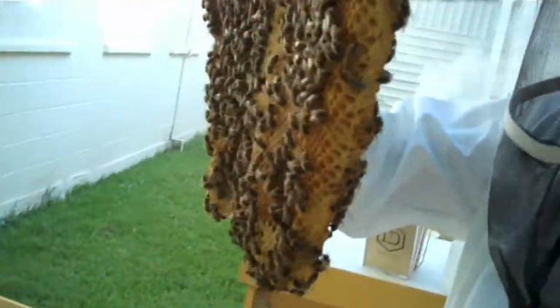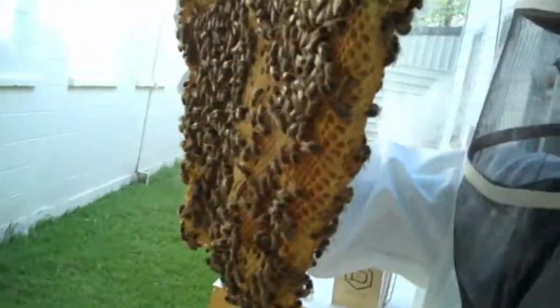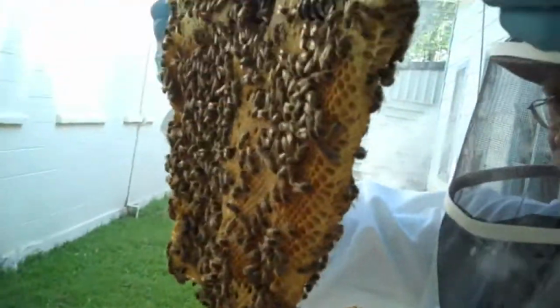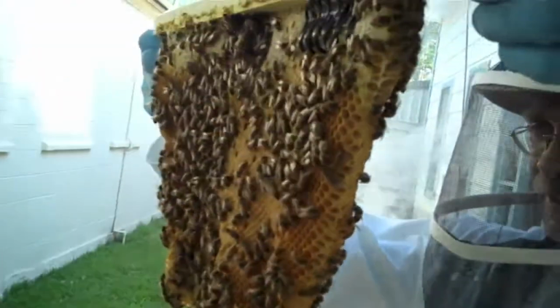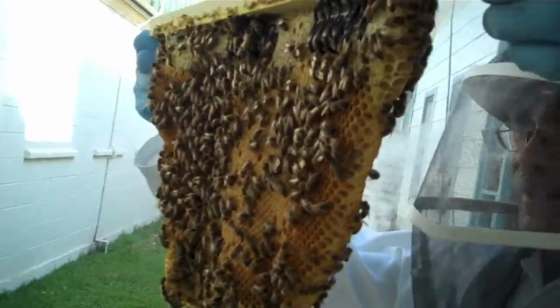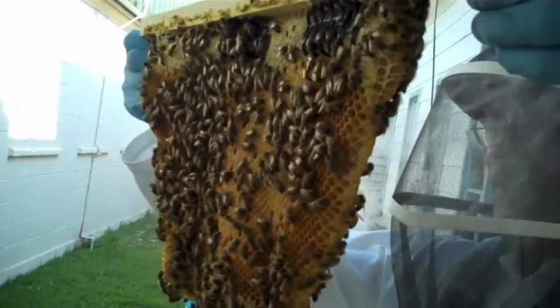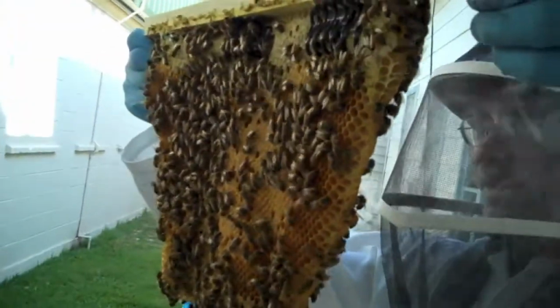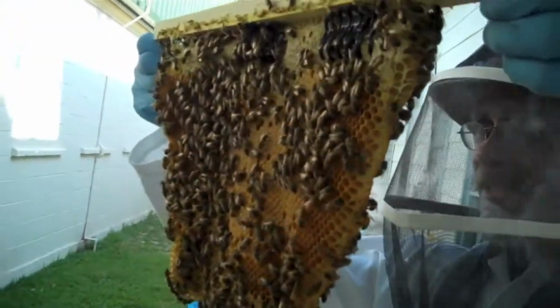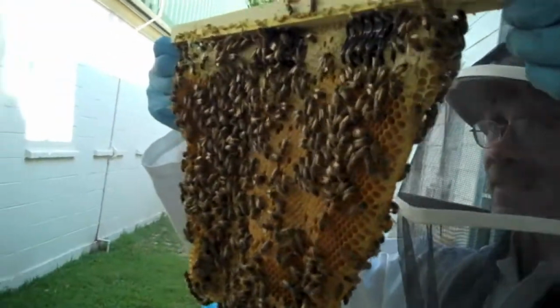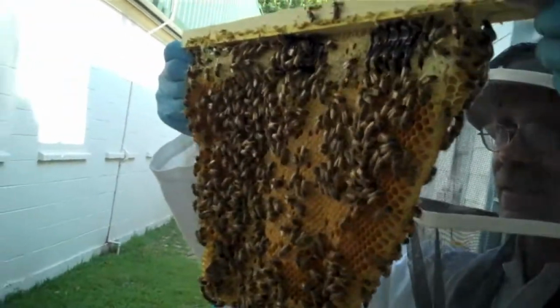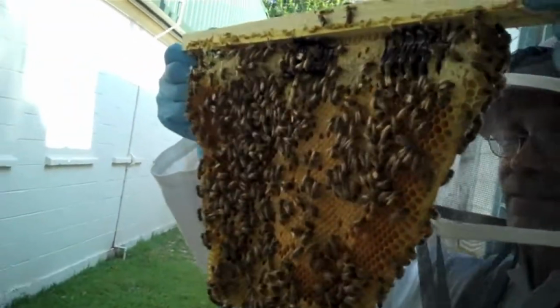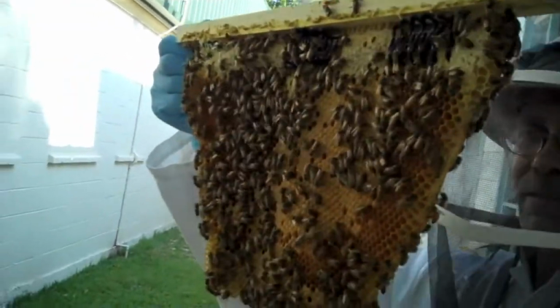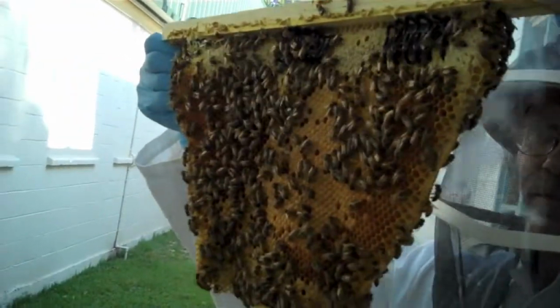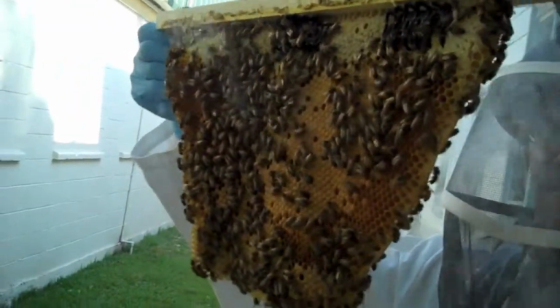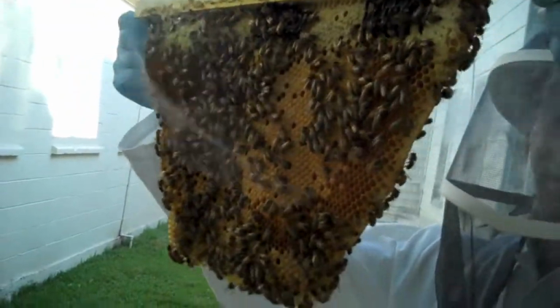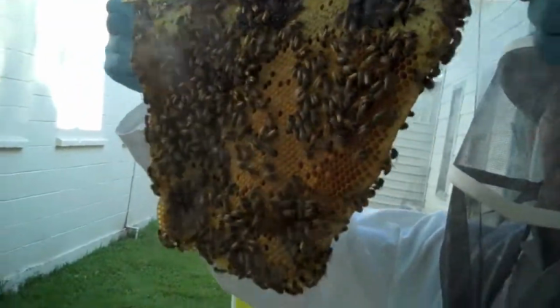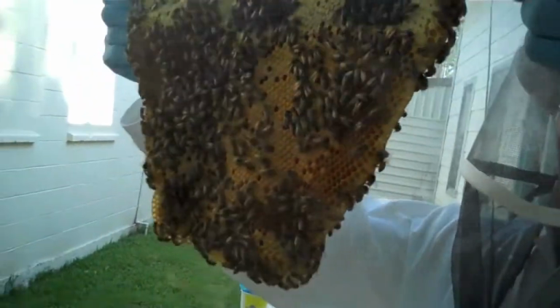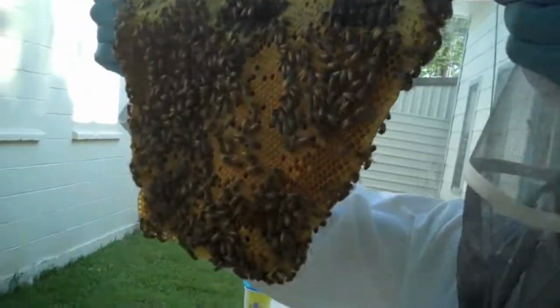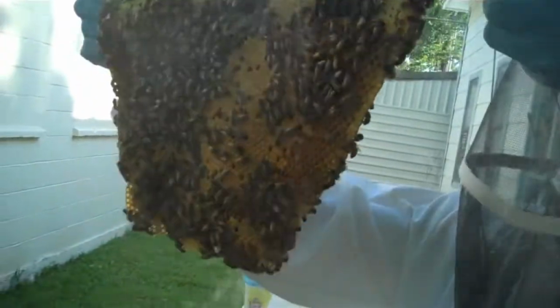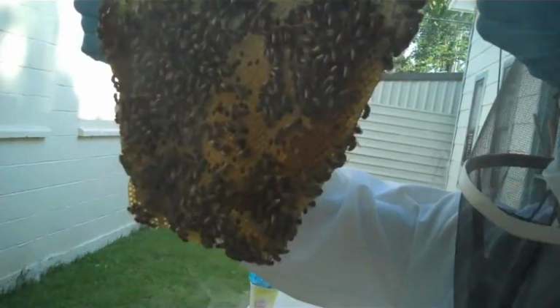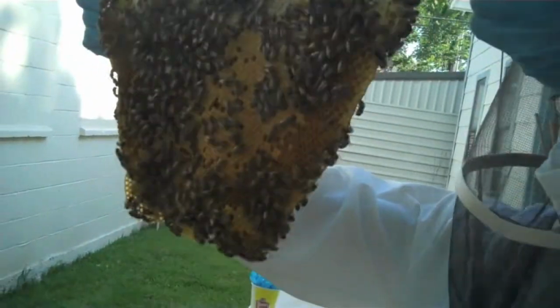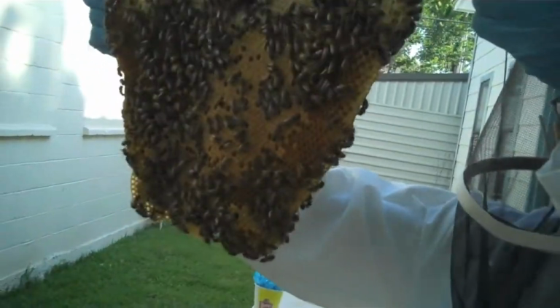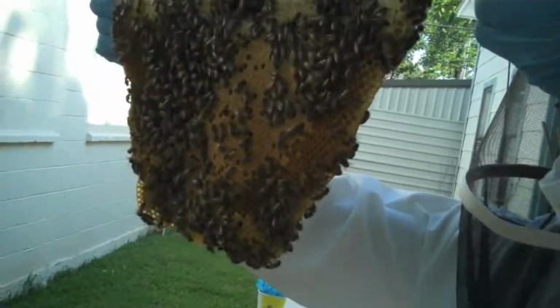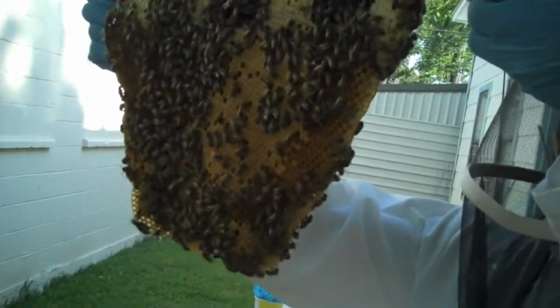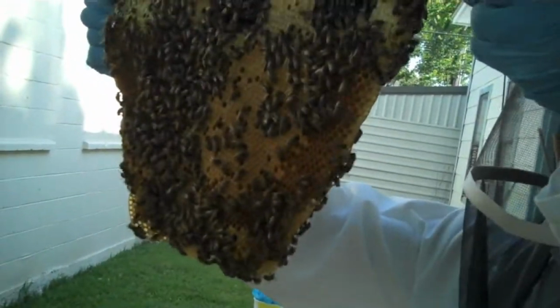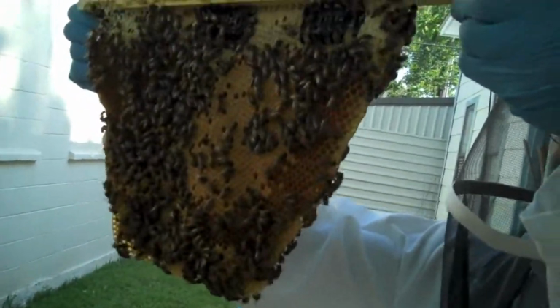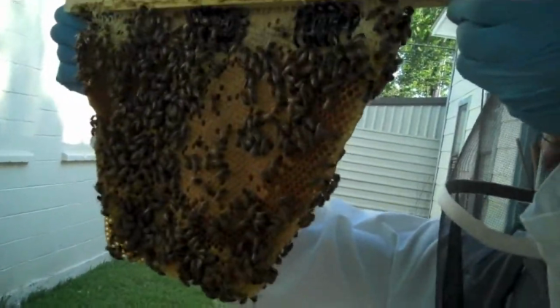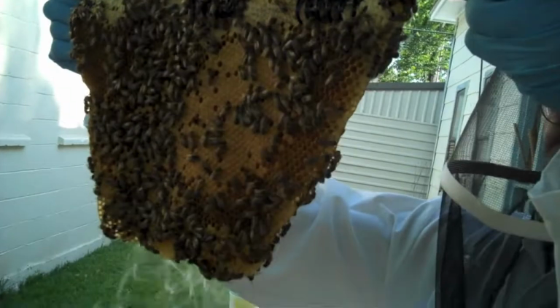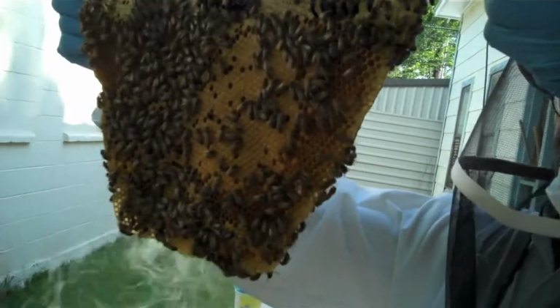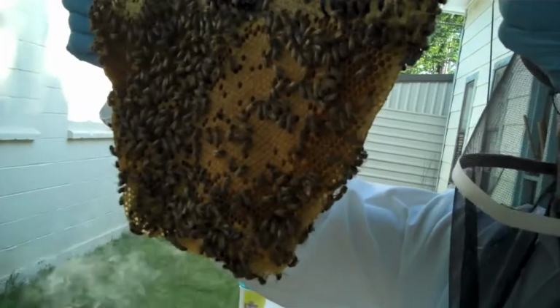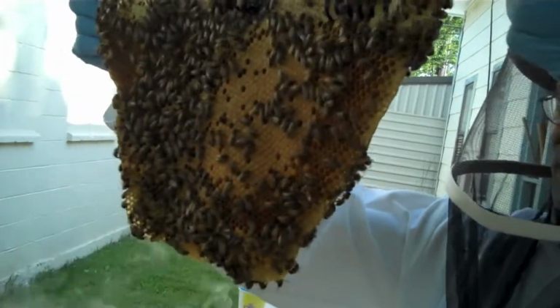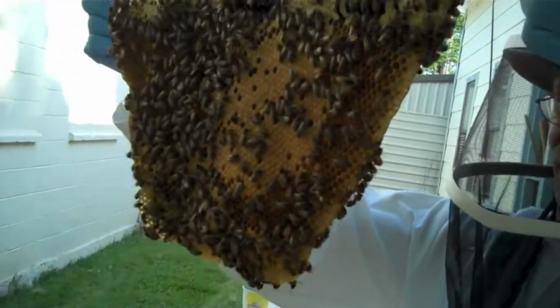I've actually got to get in here on a regular basis and start fixing stuff like that. Every two weeks isn't much. So what — every week? Yeah, every week. I haven't seen any small hive beetles yet. I have not either — I've been looking for them.